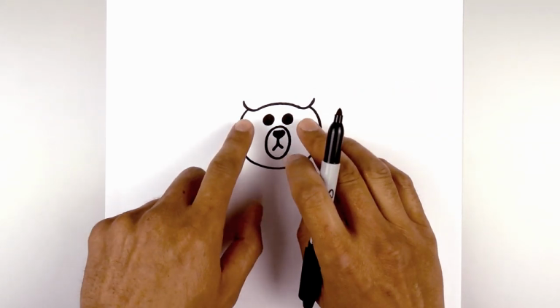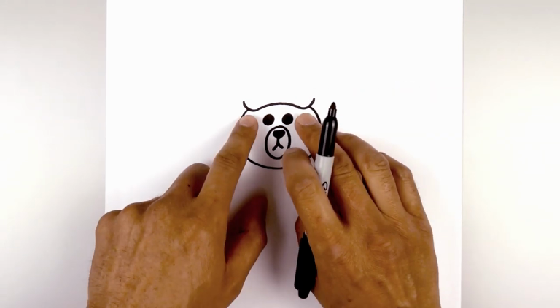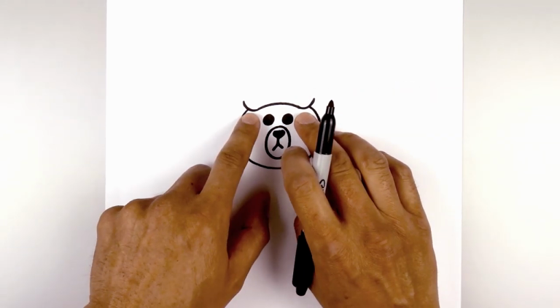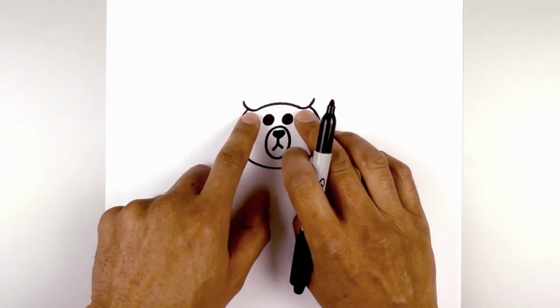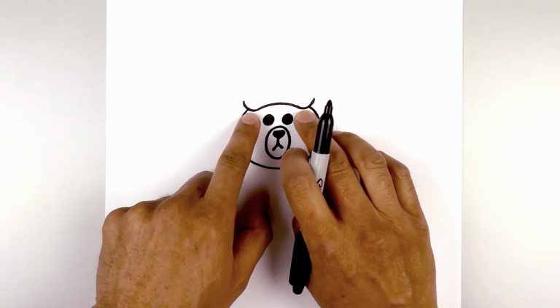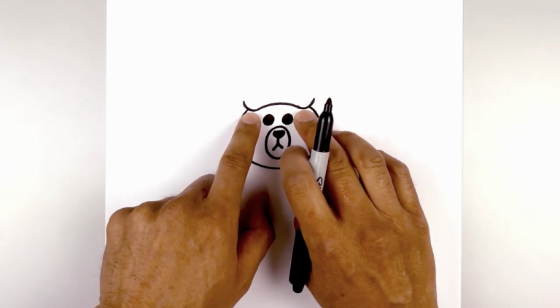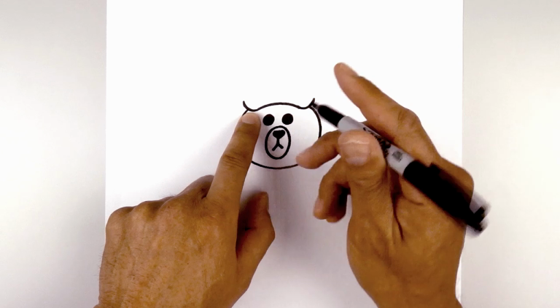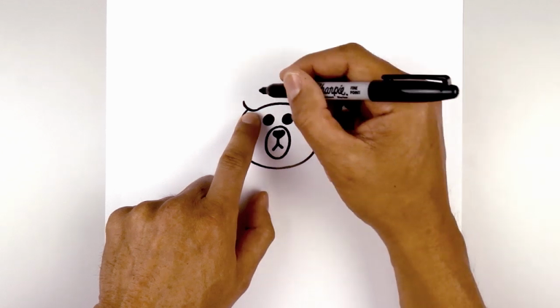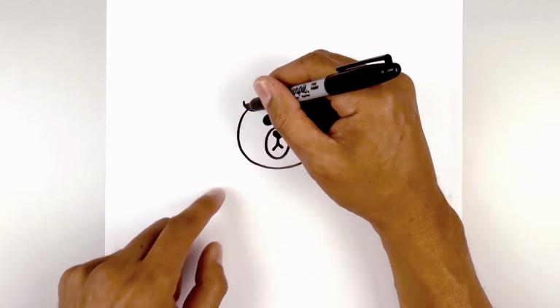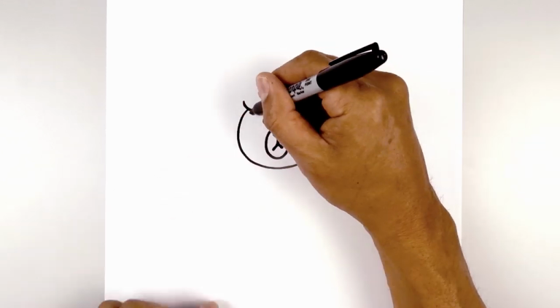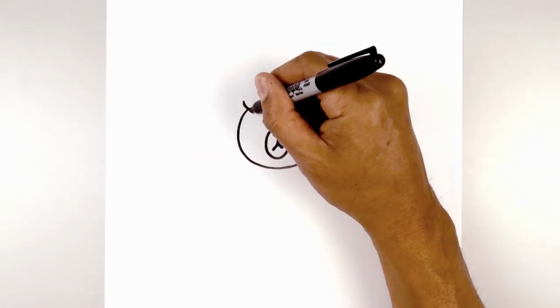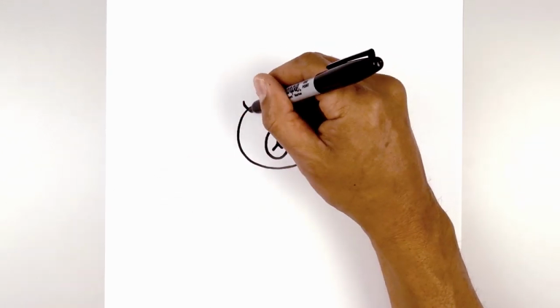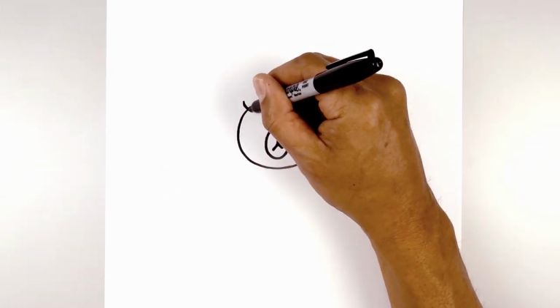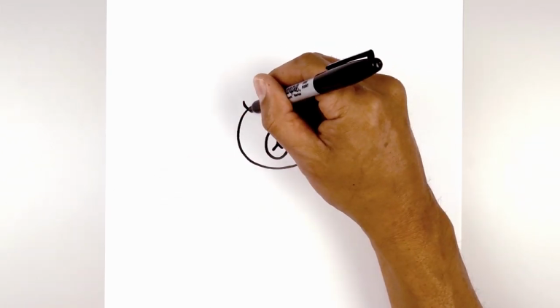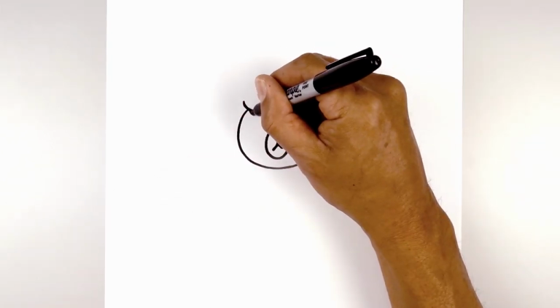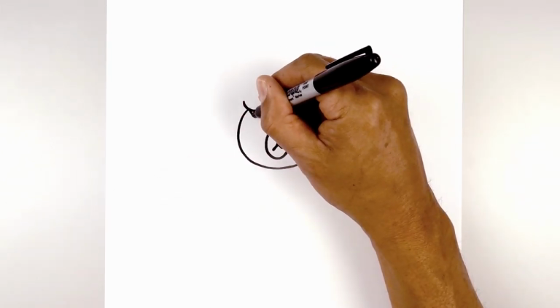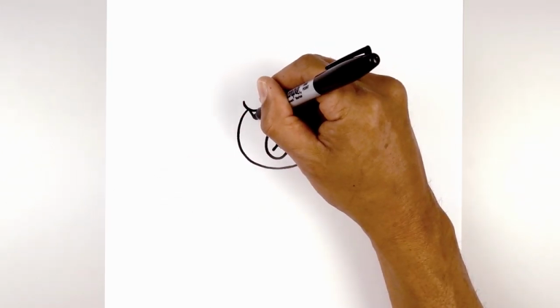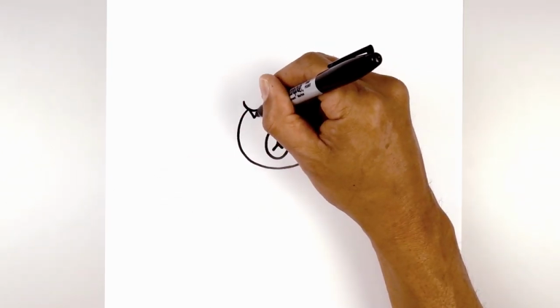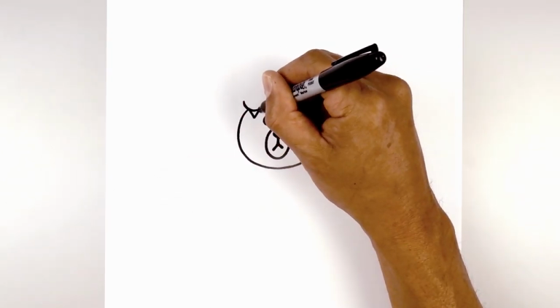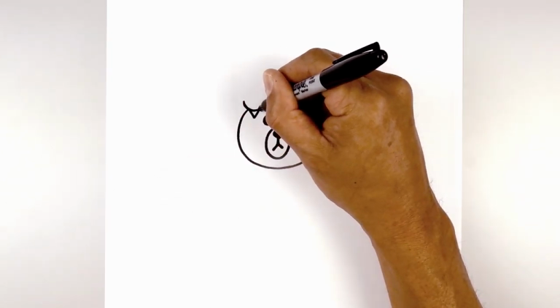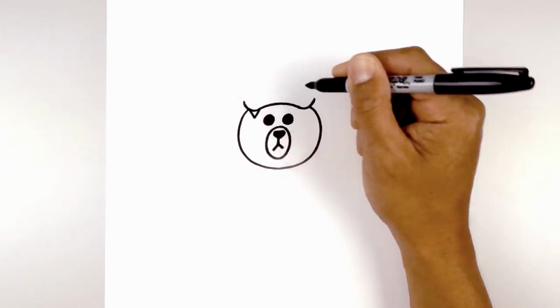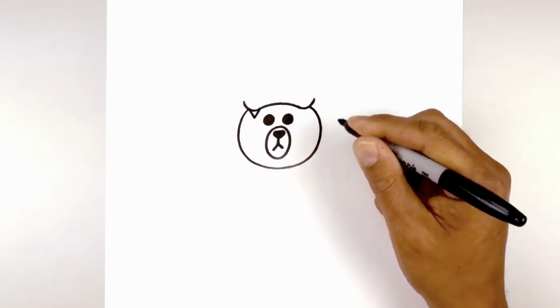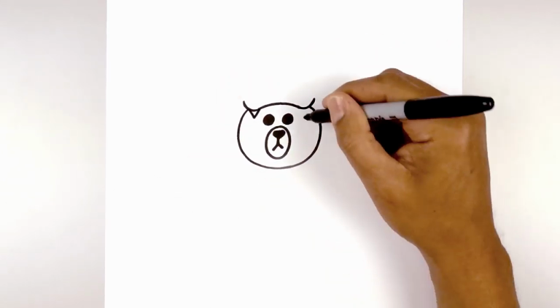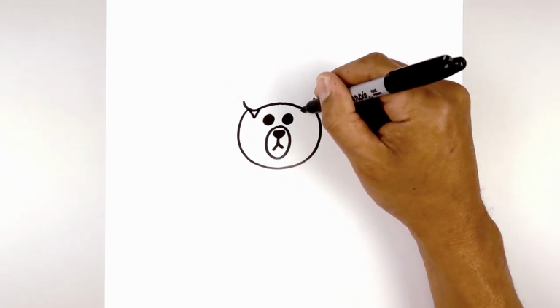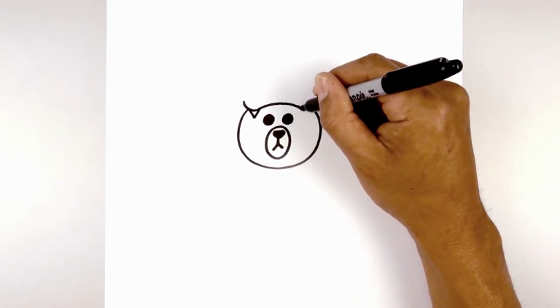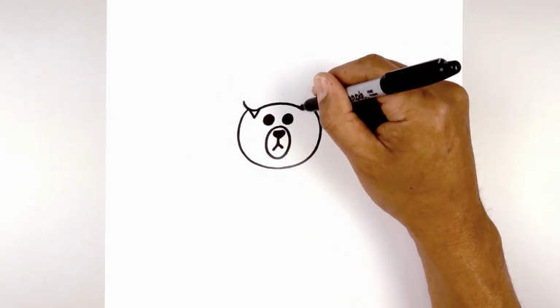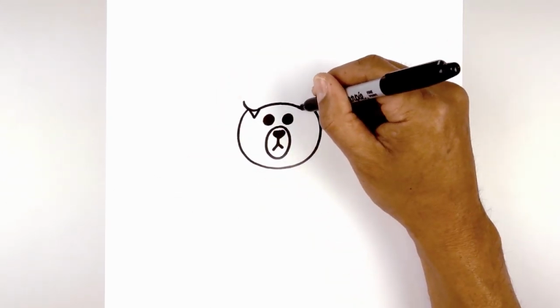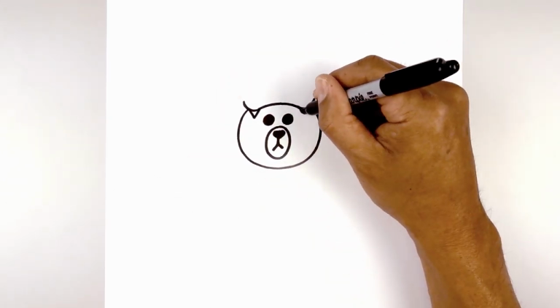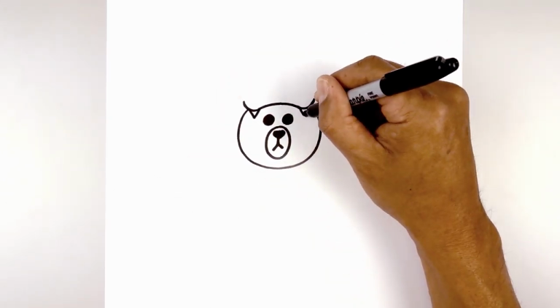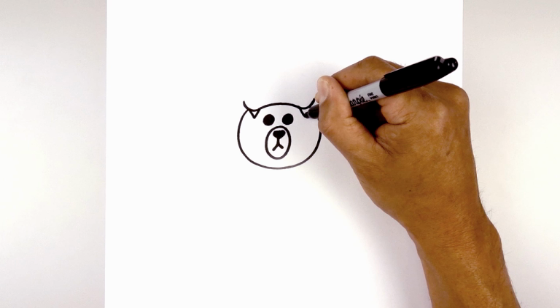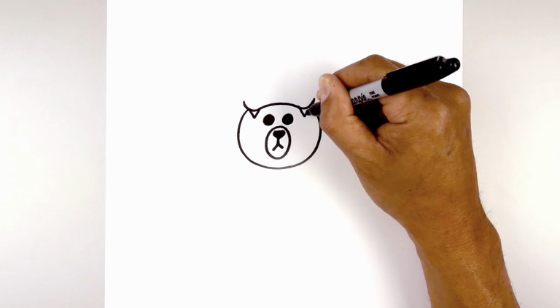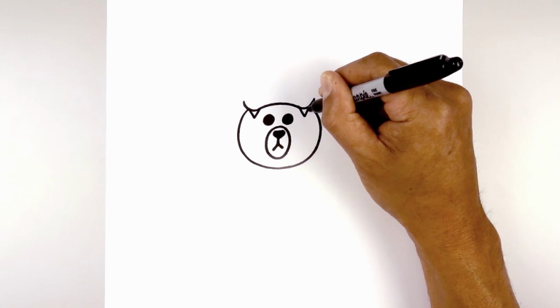Let's add two fangs at the bottom of these curves. On the left side we're going to draw a V, and we'll do the same thing on the right side.